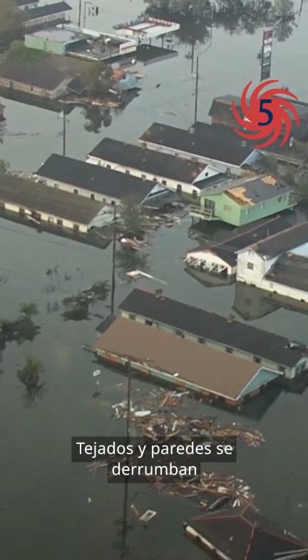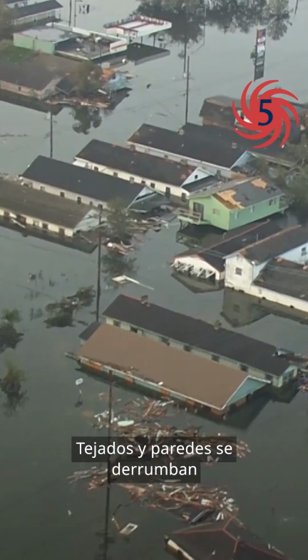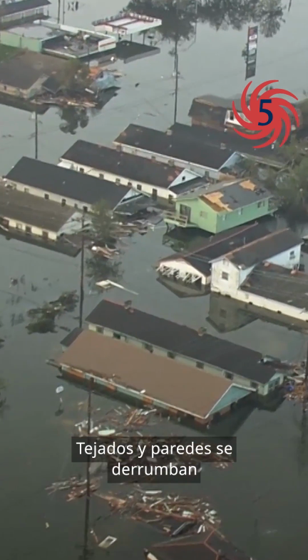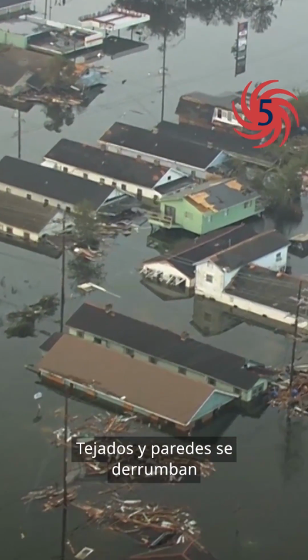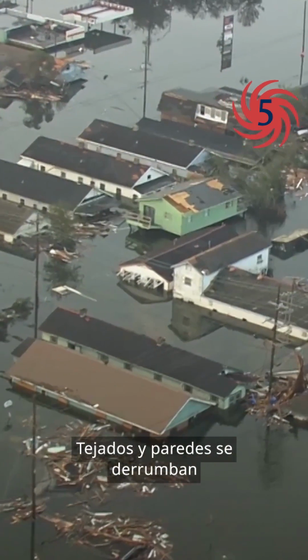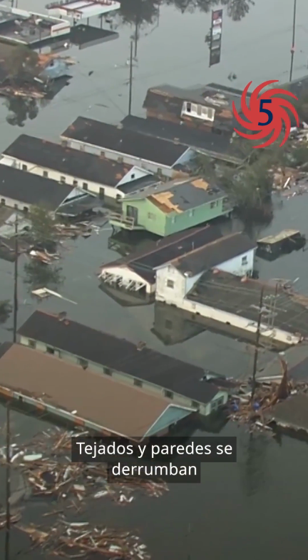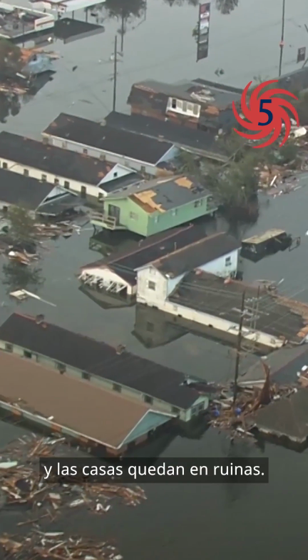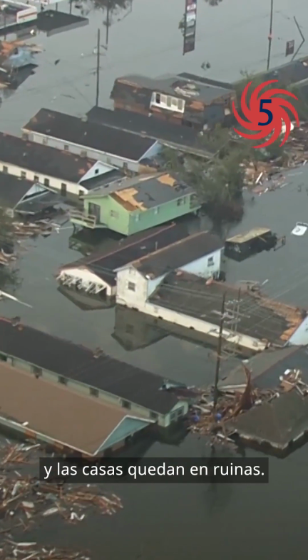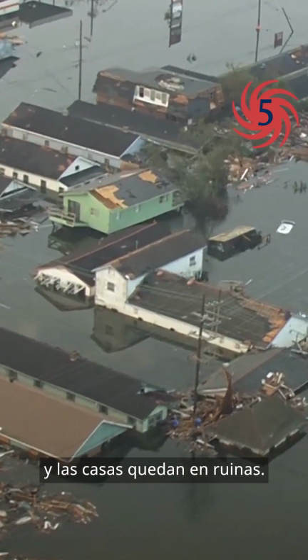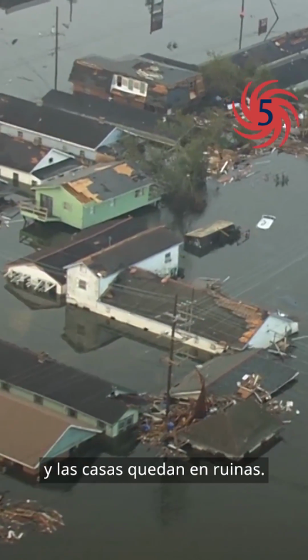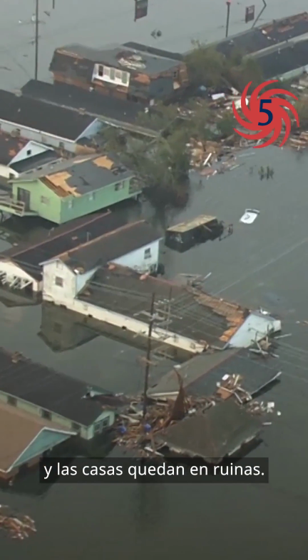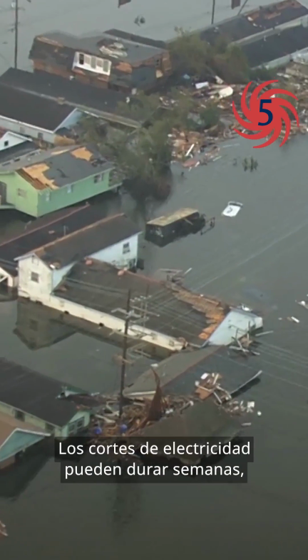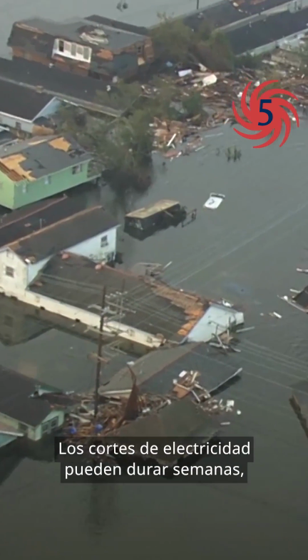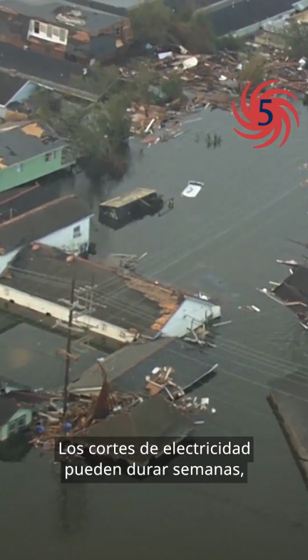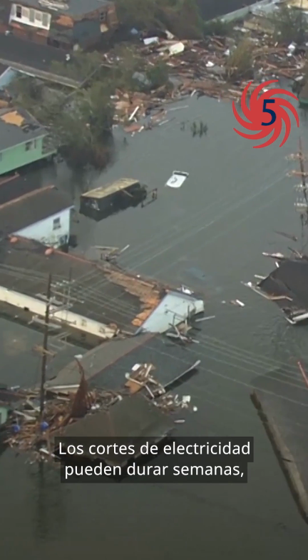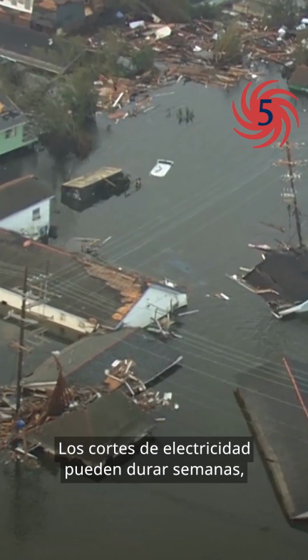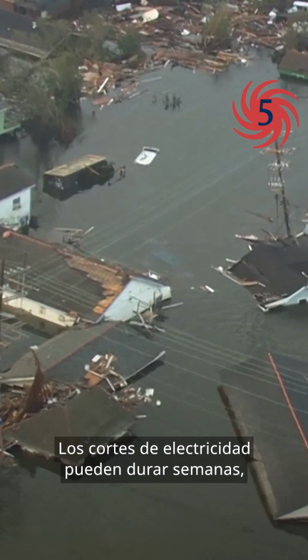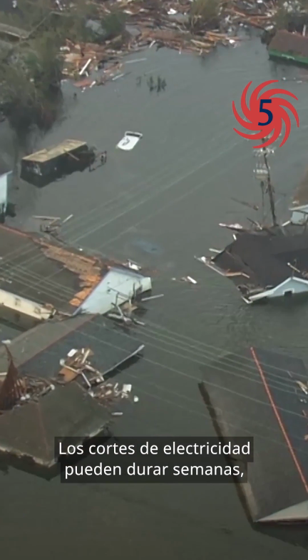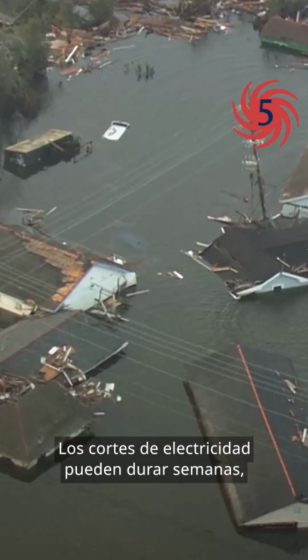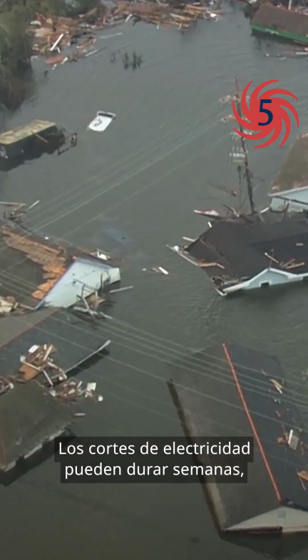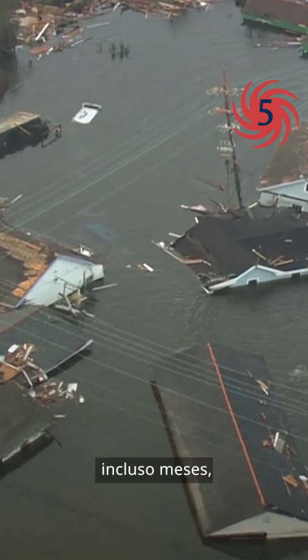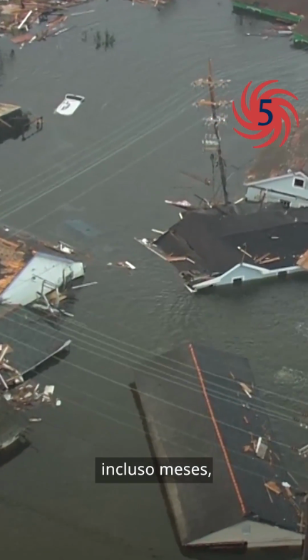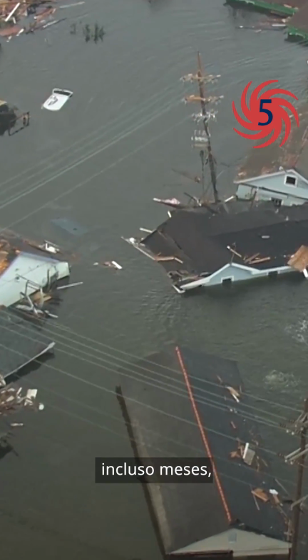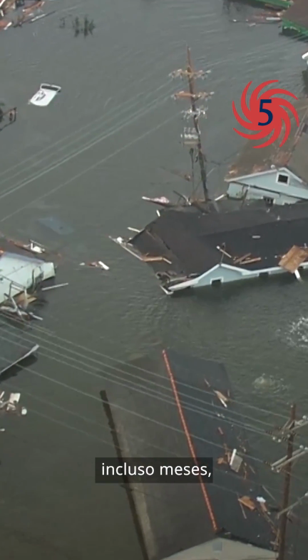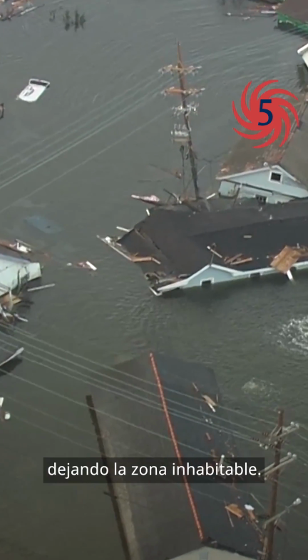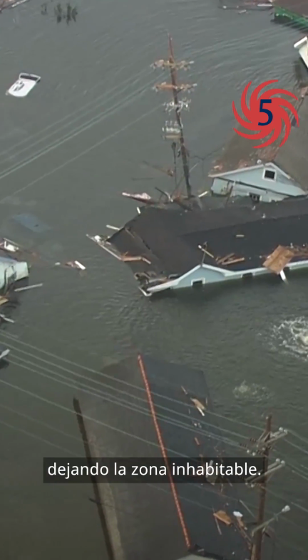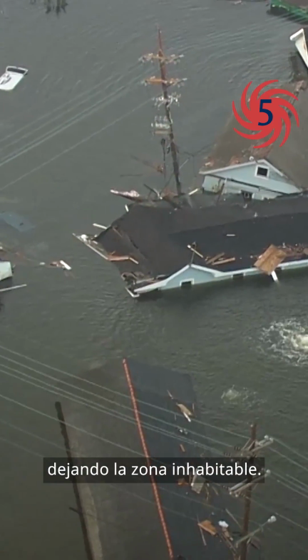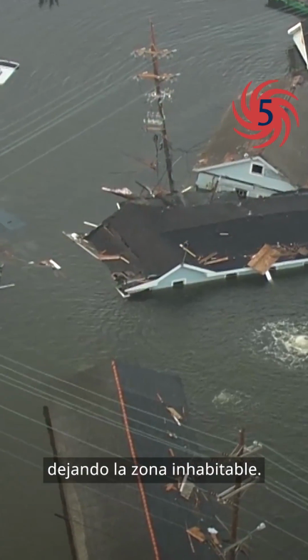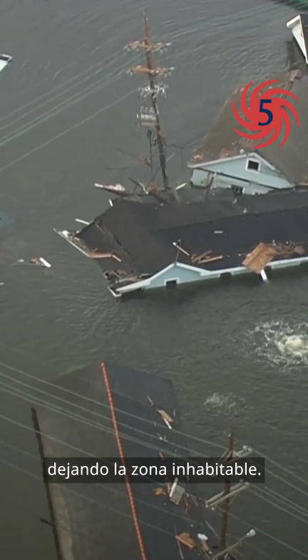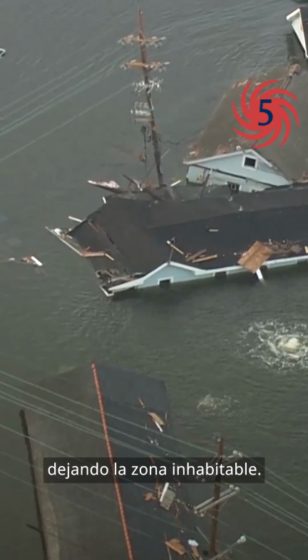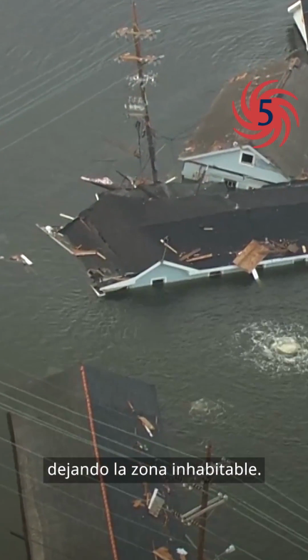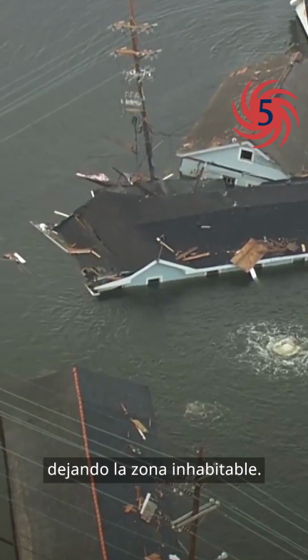Category 5 is a step up from this. Roofs and walls collapse, leaving homes in ruins. Power outages can last for weeks, even months, leaving the area uninhabitable.